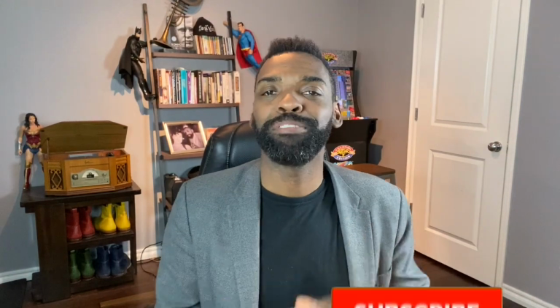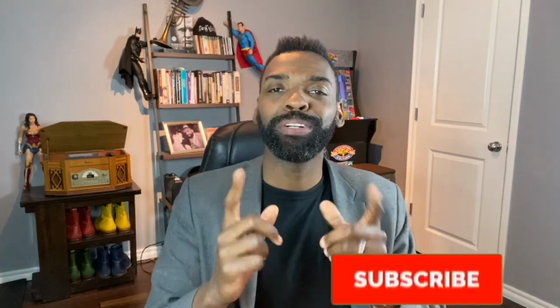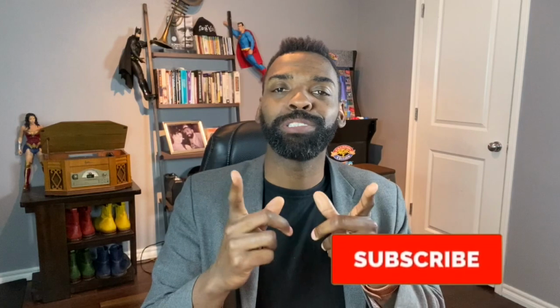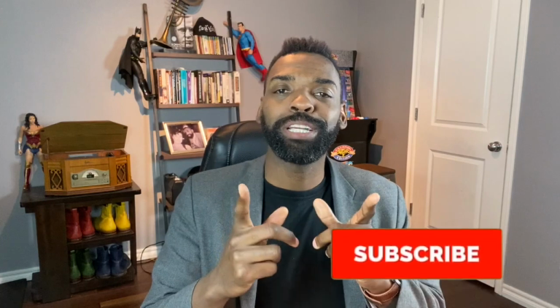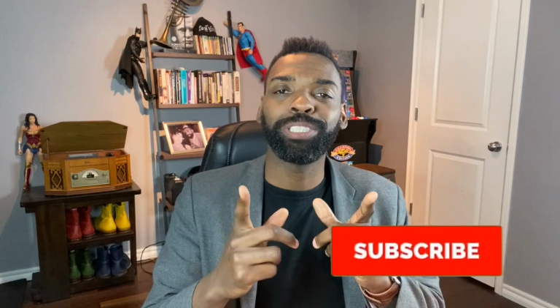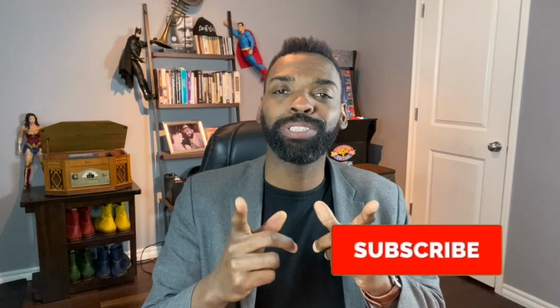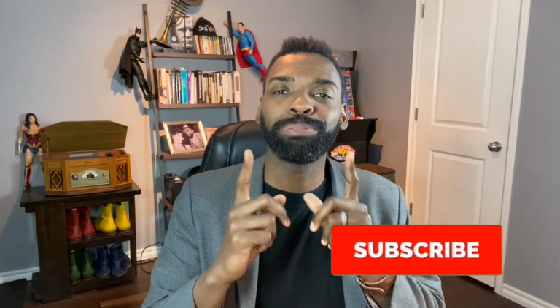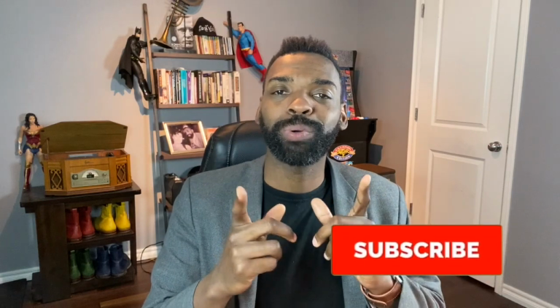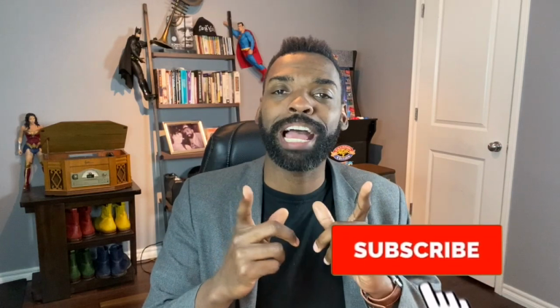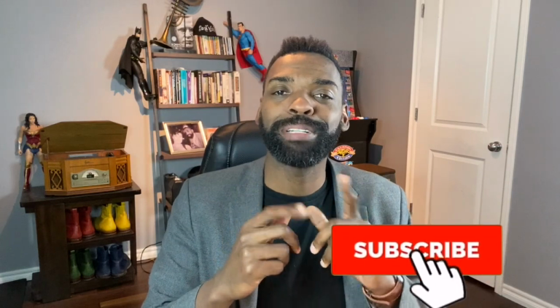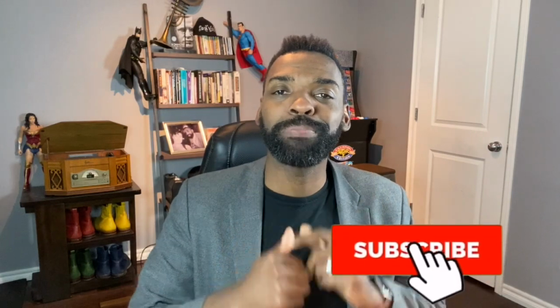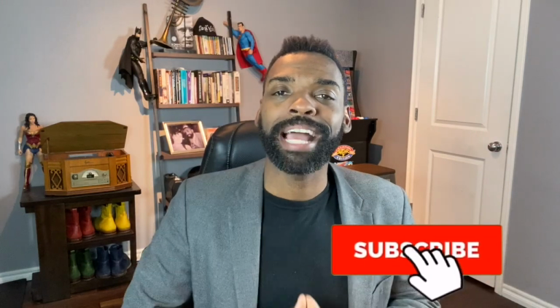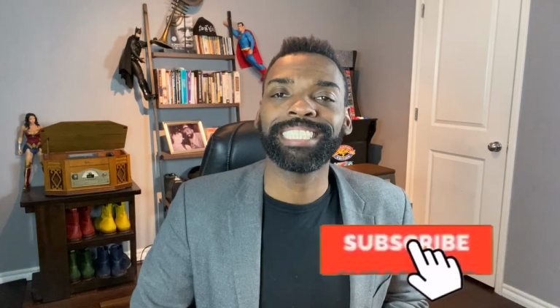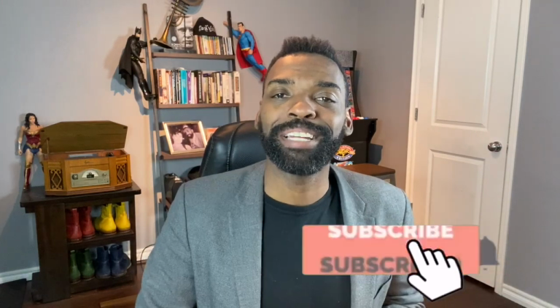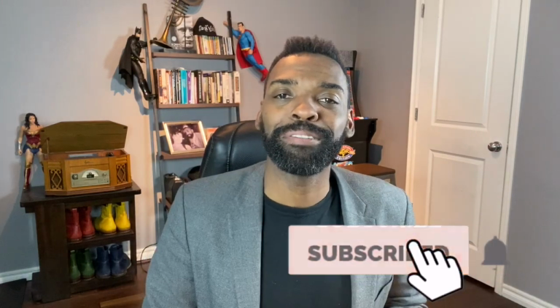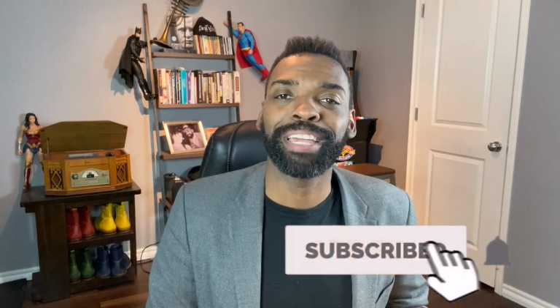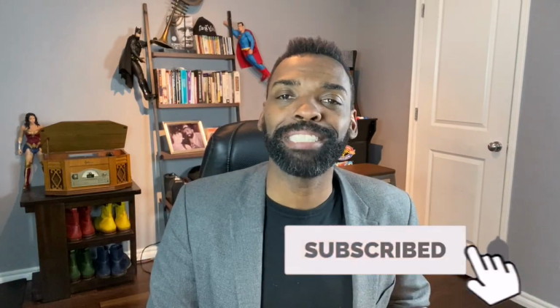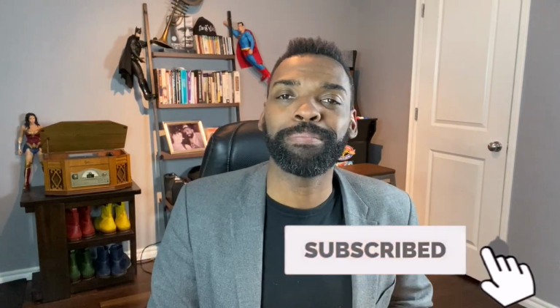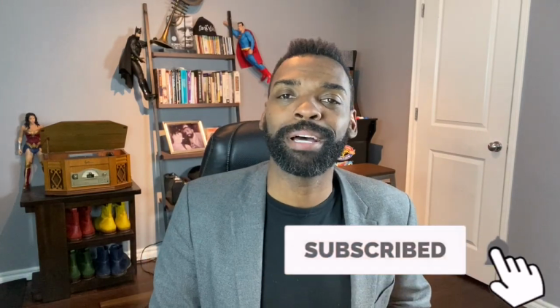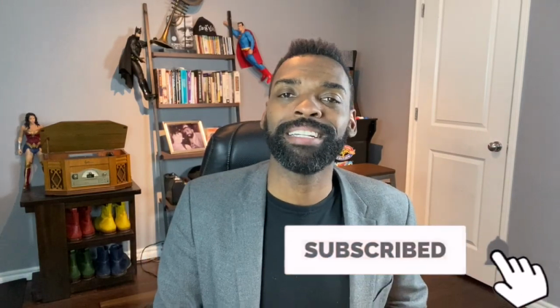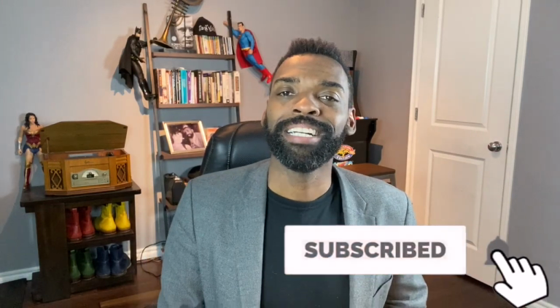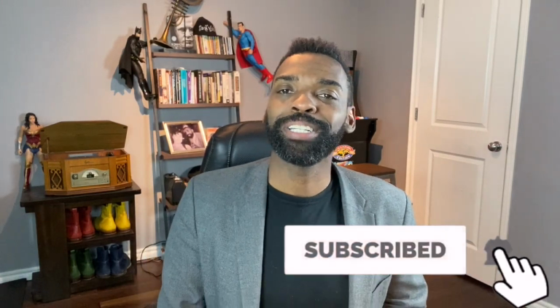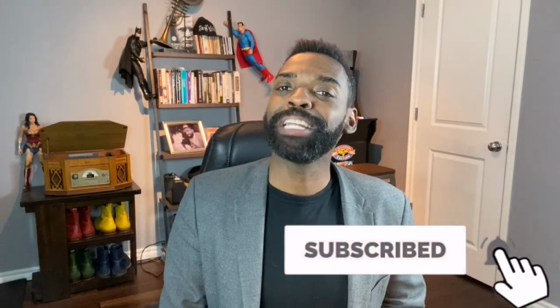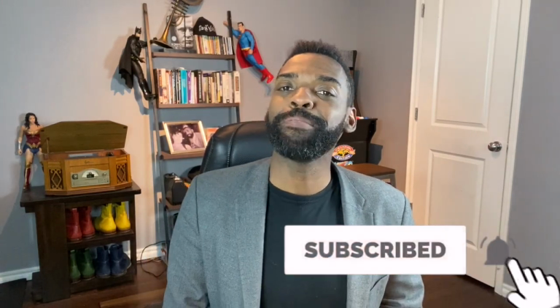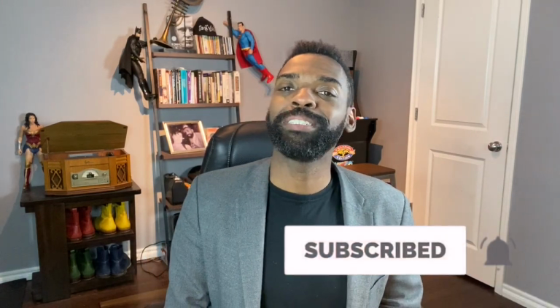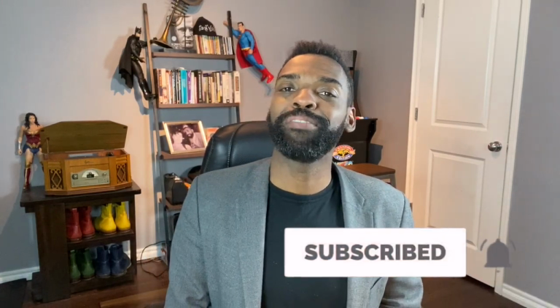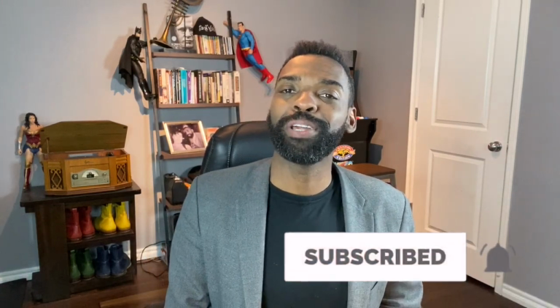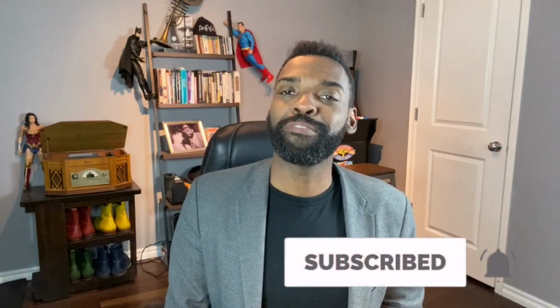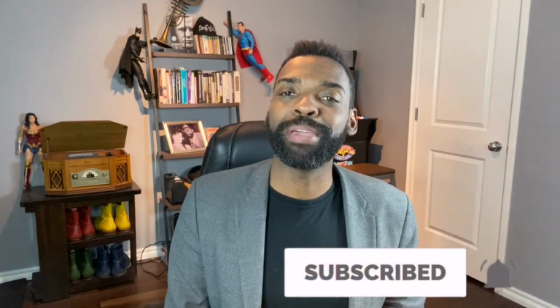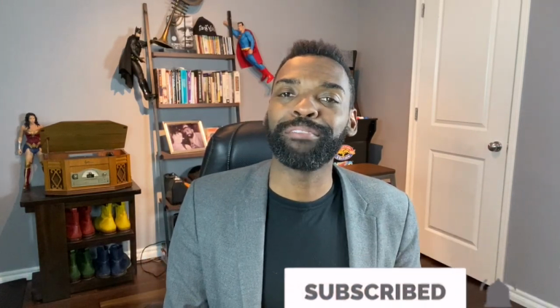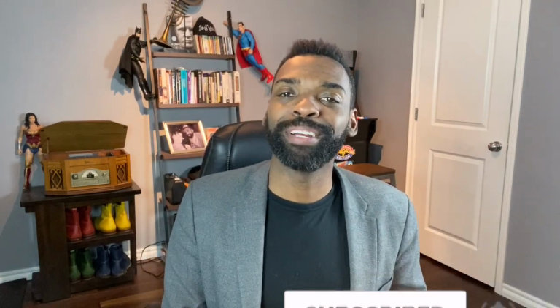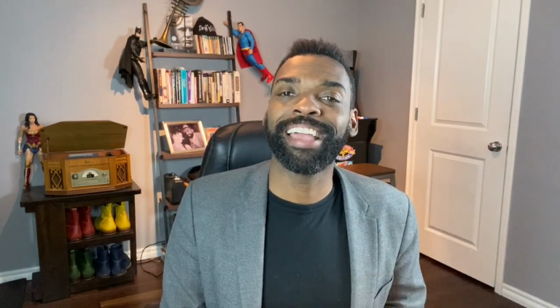But first, make sure you subscribe and smash that notification button so you never miss a video from me ever again.